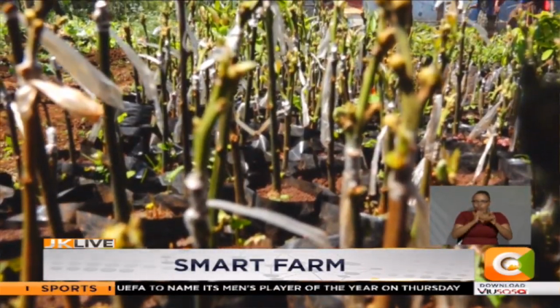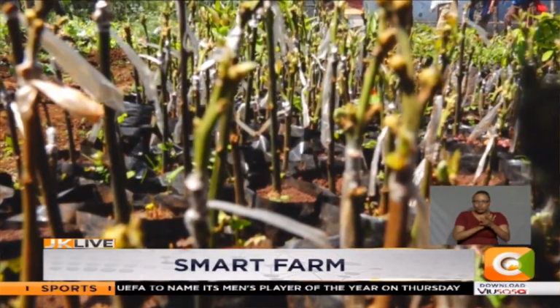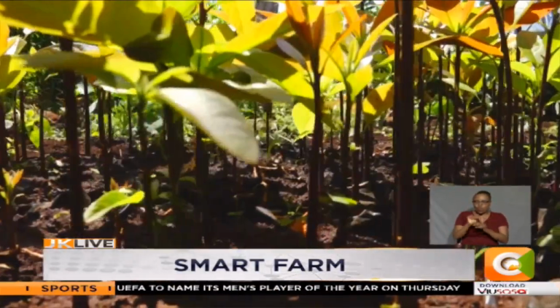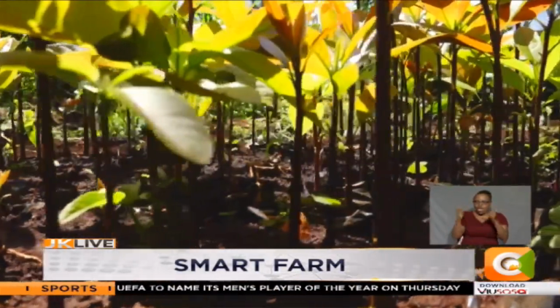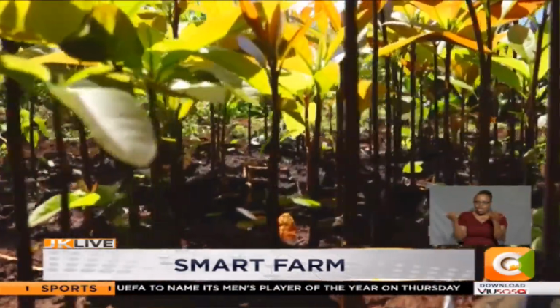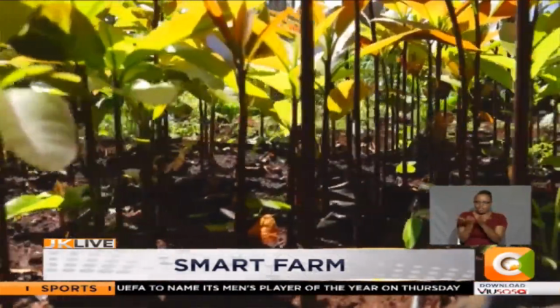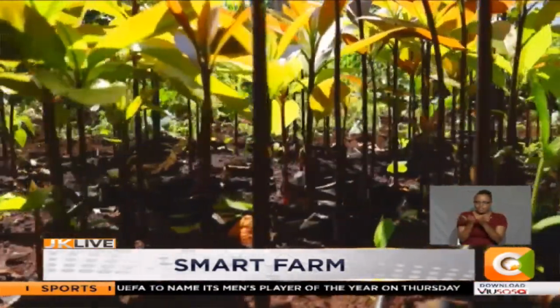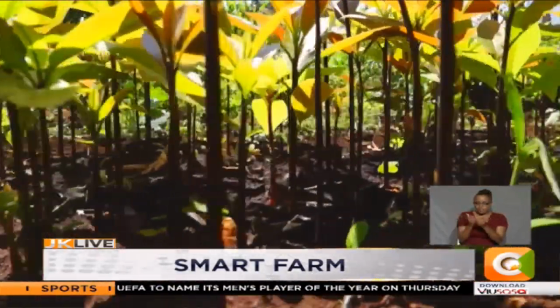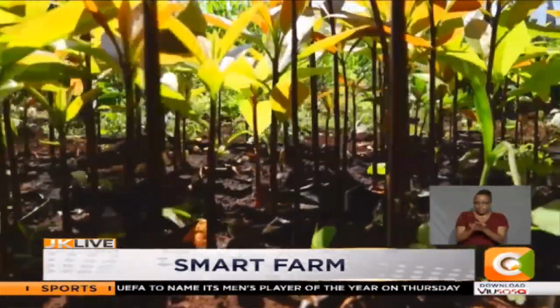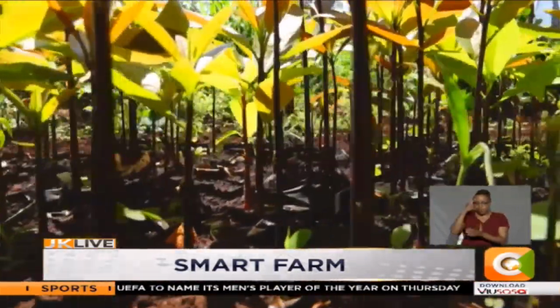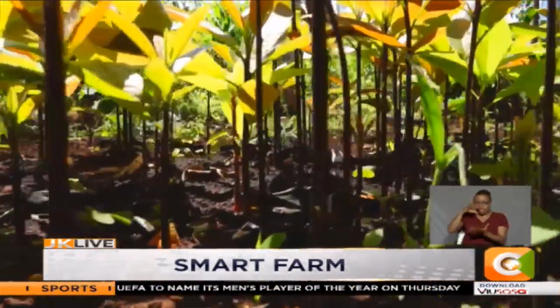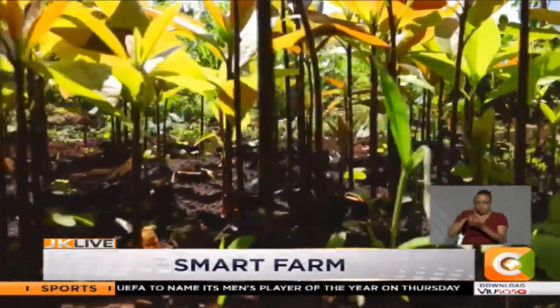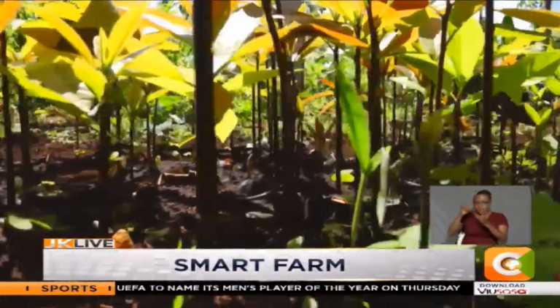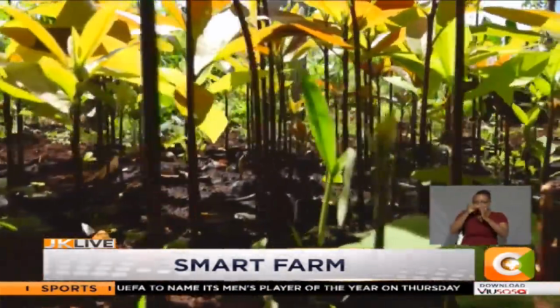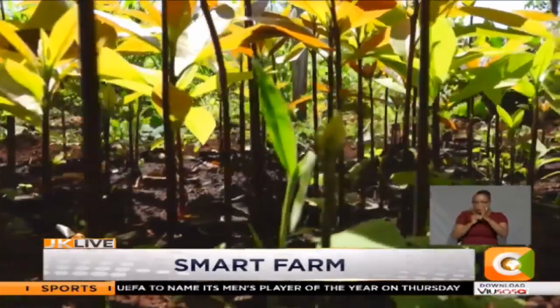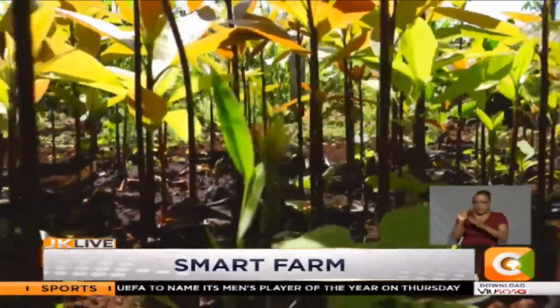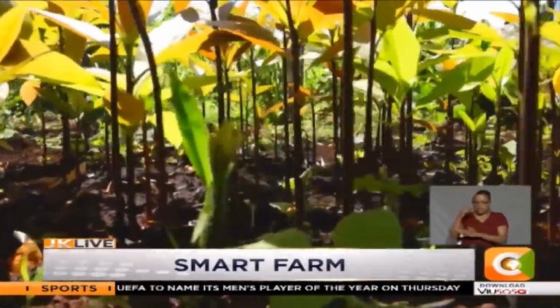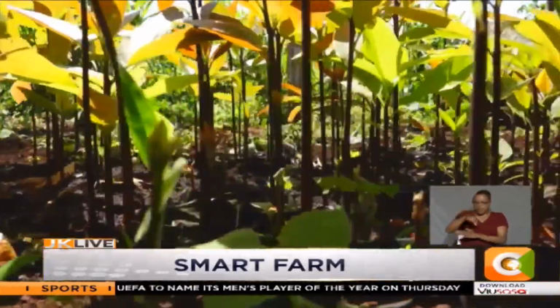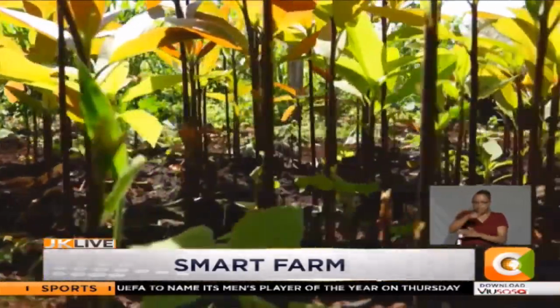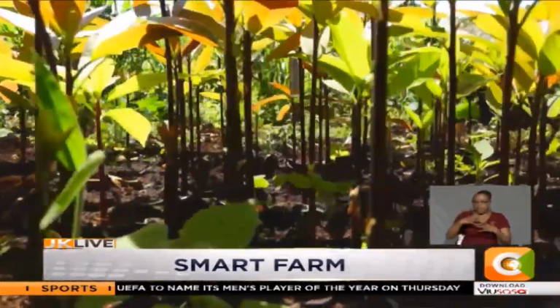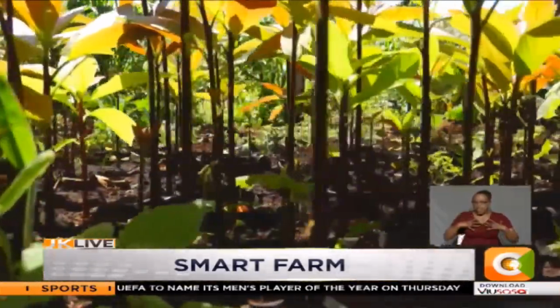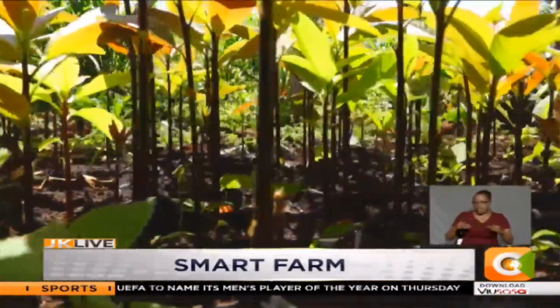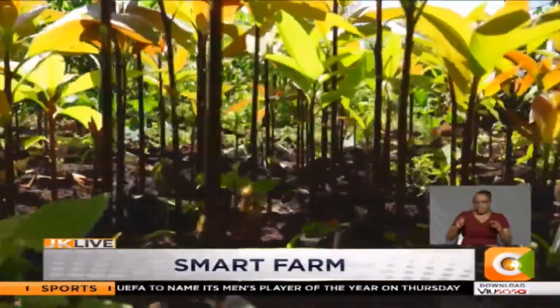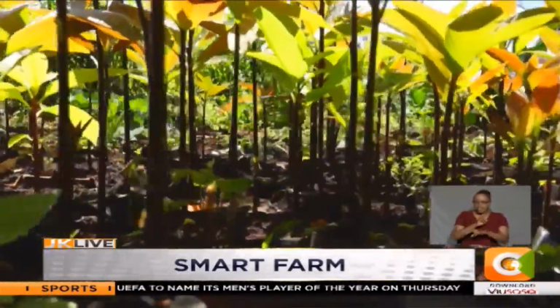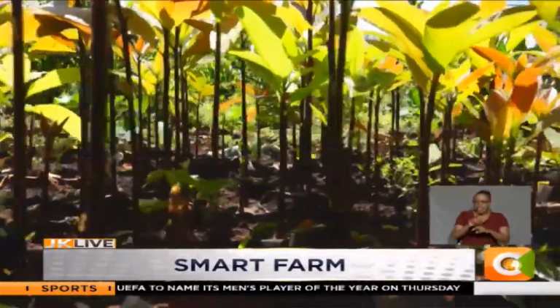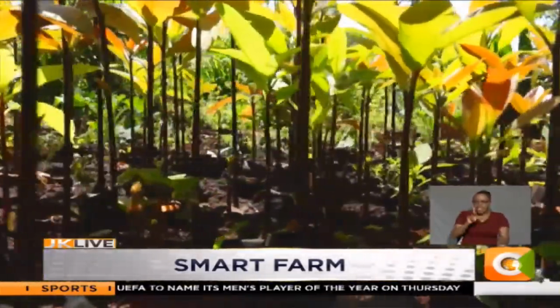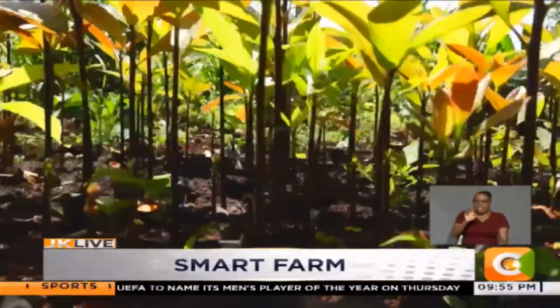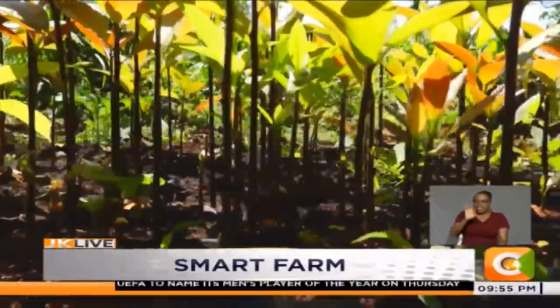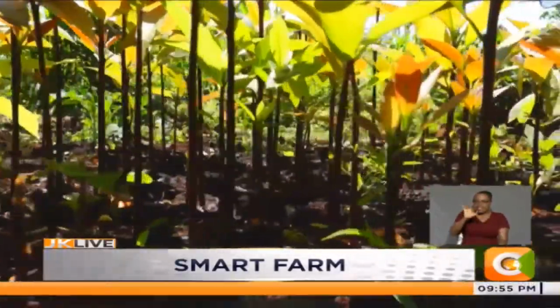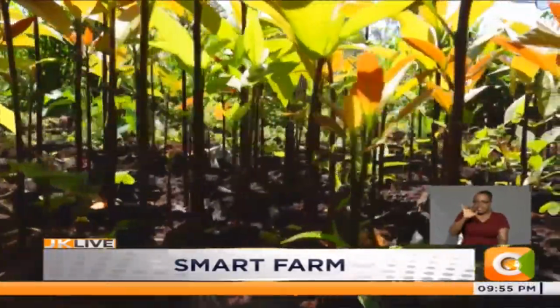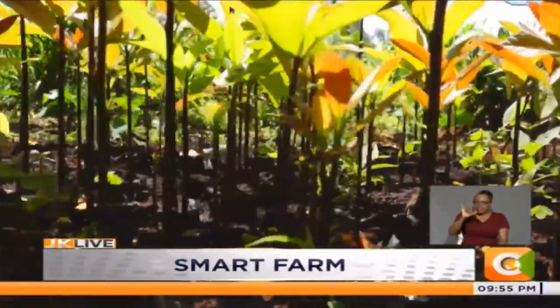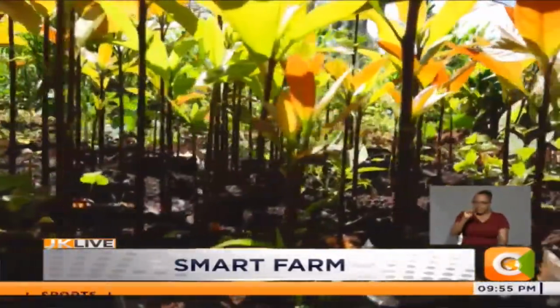They adhere to the conditions laid down by the Kenya Plant Health Inspectorate Service, KEPHIS, on cultivation of the crop.